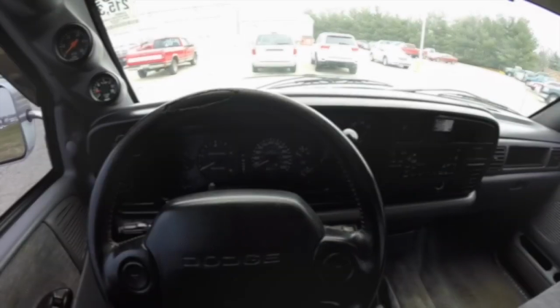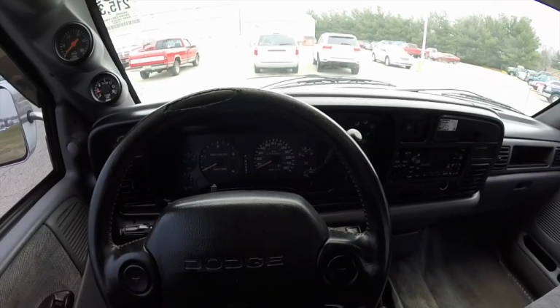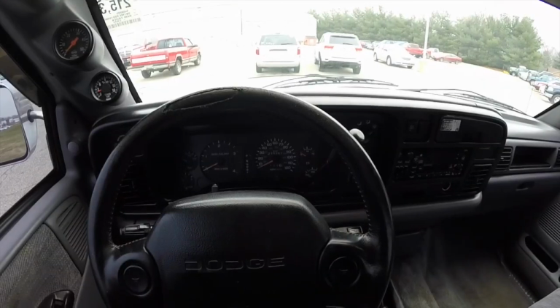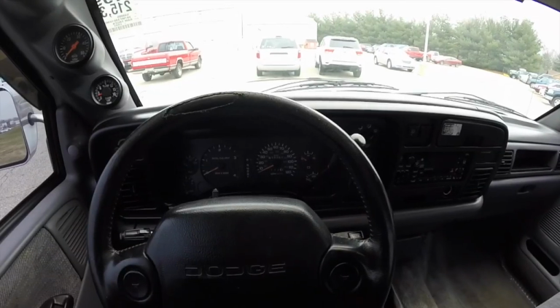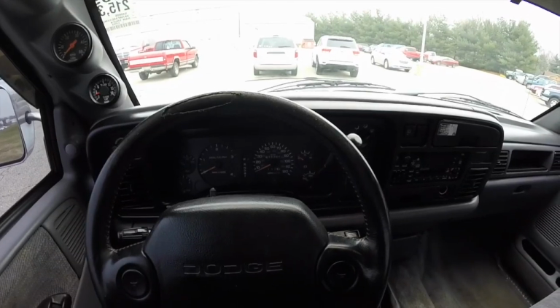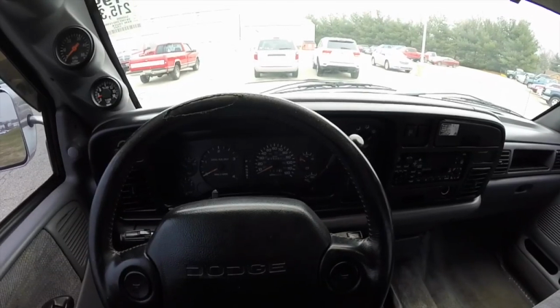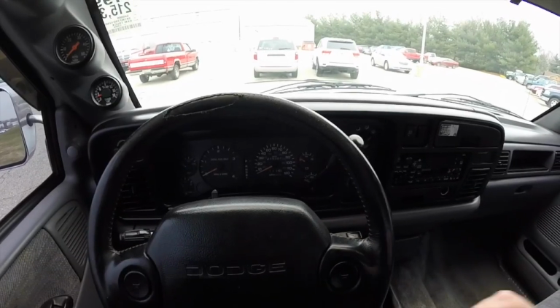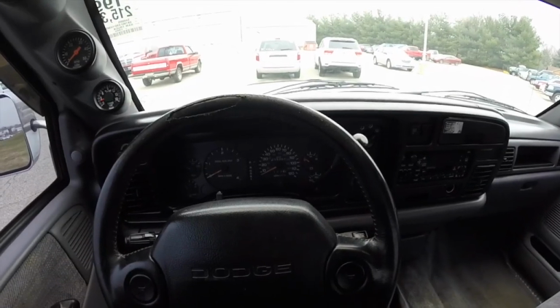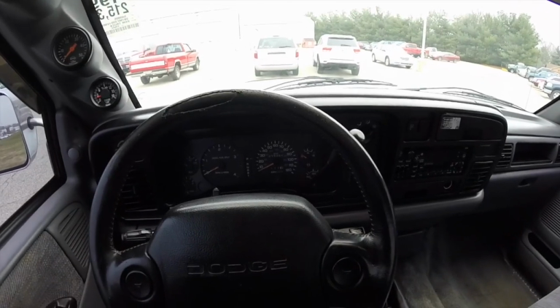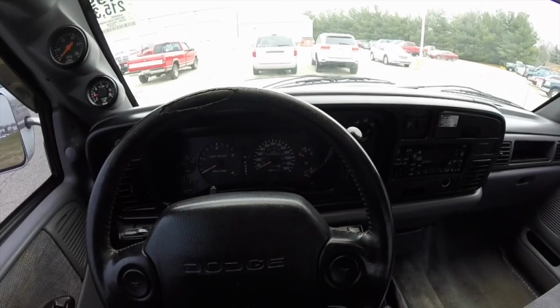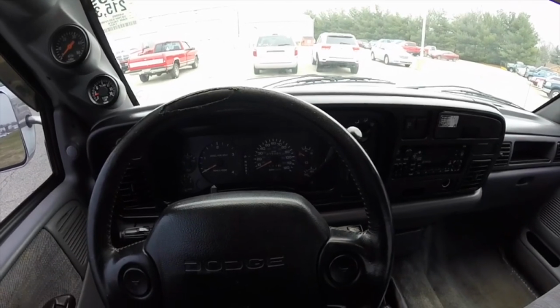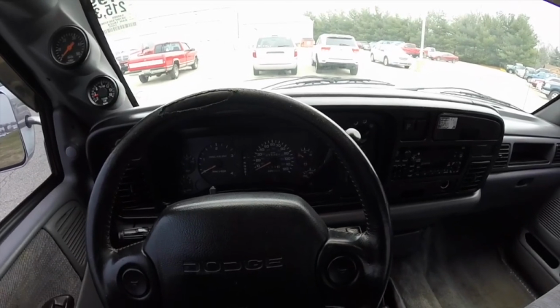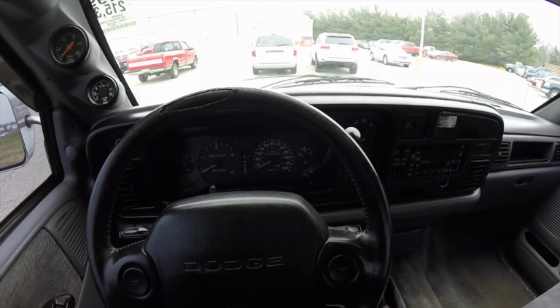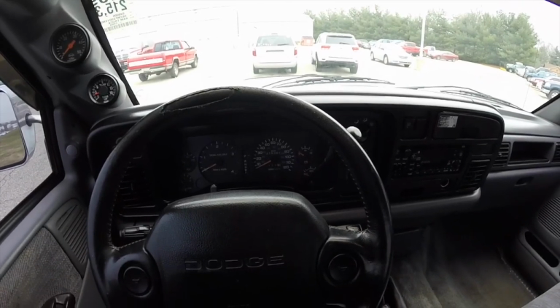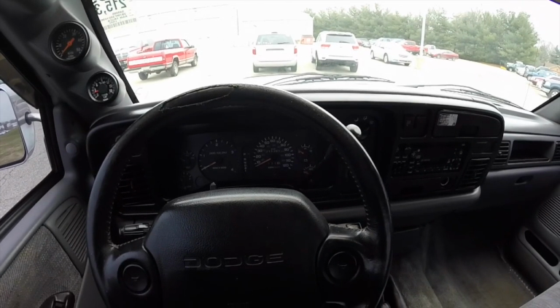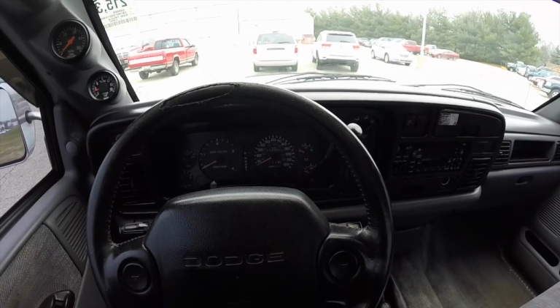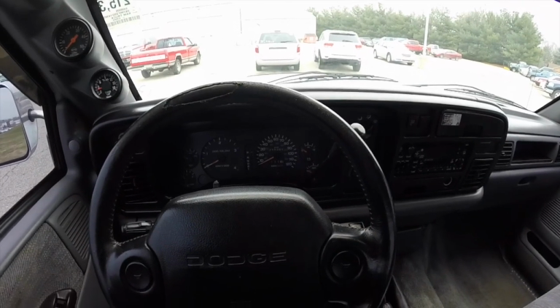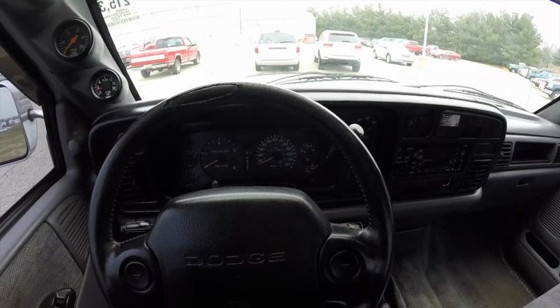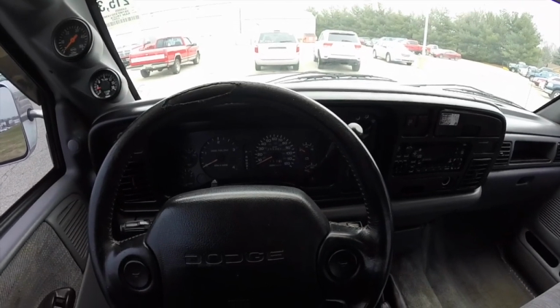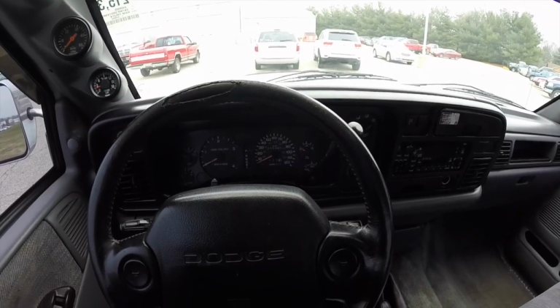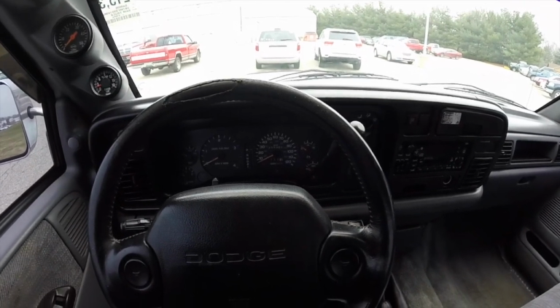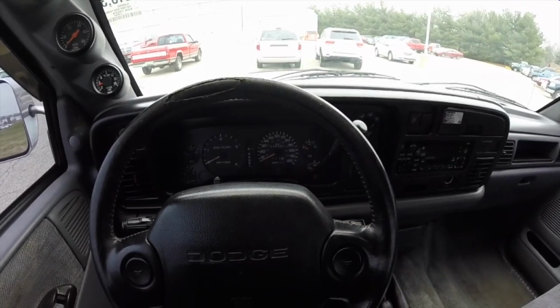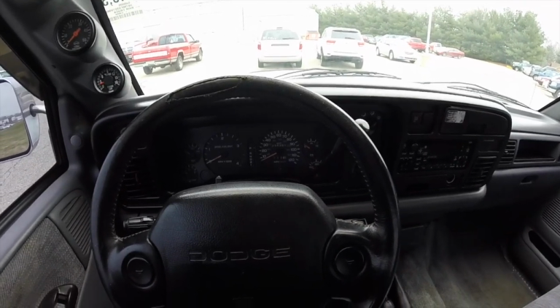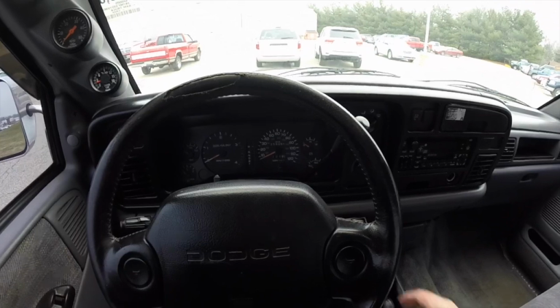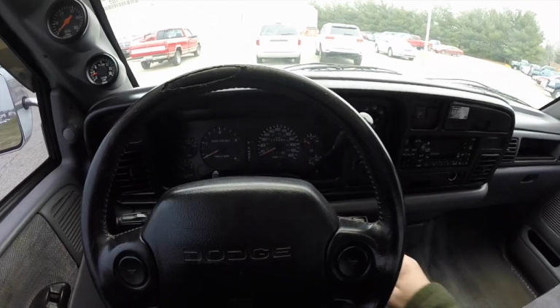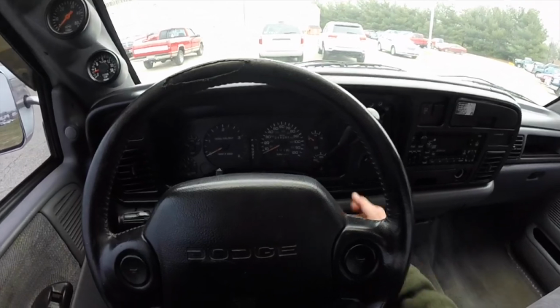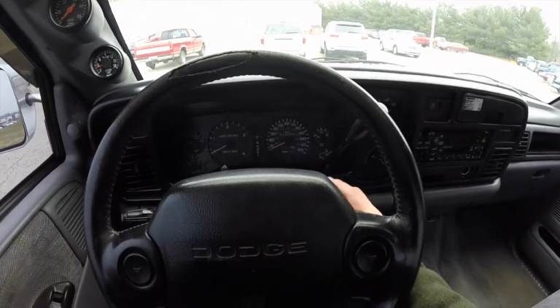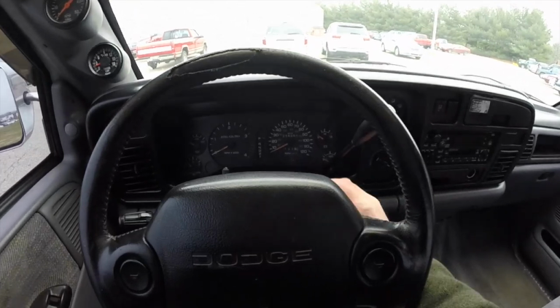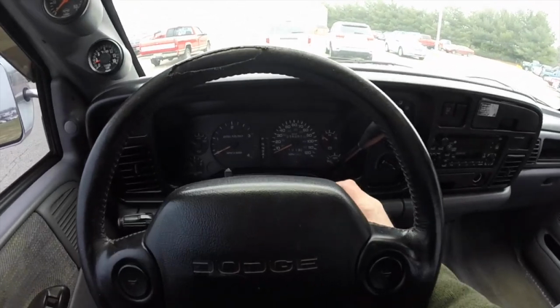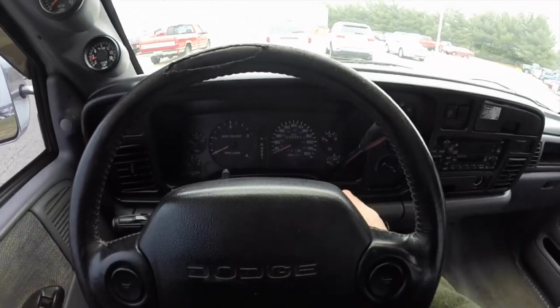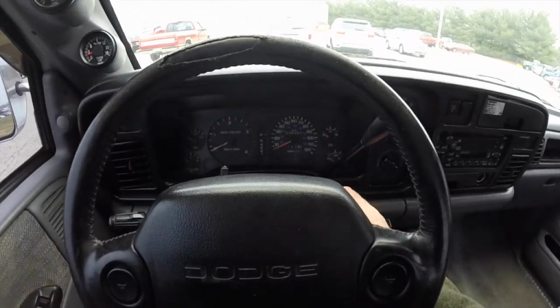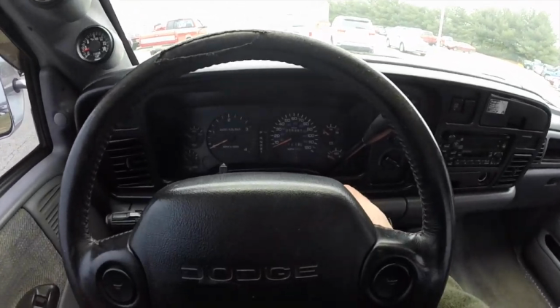We're going to take this for a short drive around the dealership parking lot just to give you a feel for the vehicle.